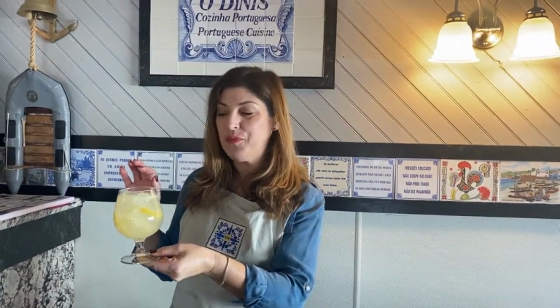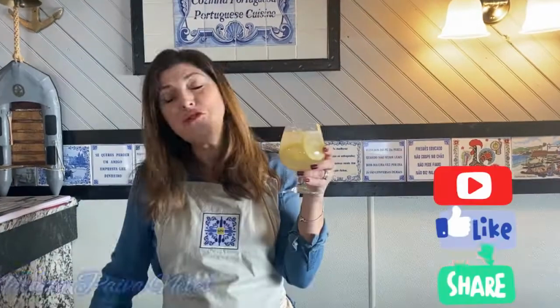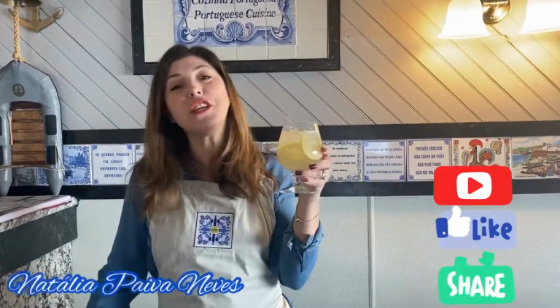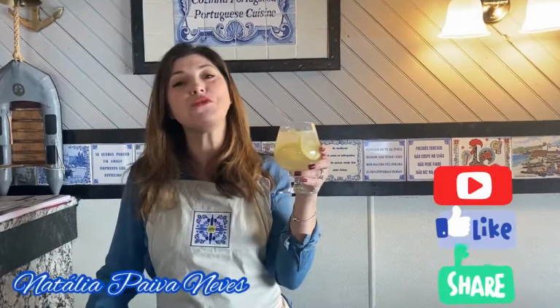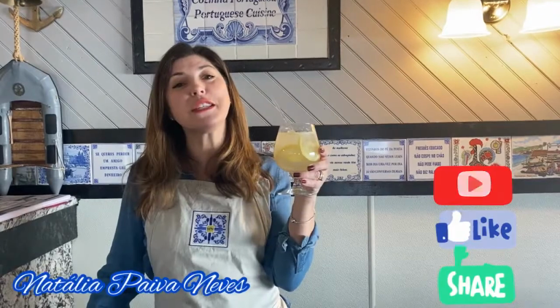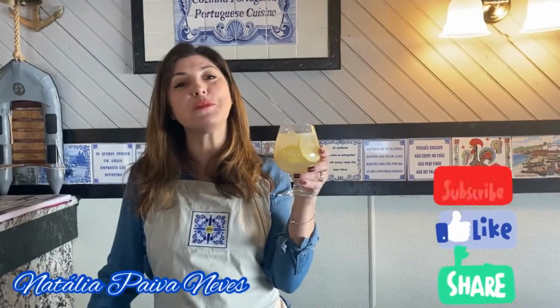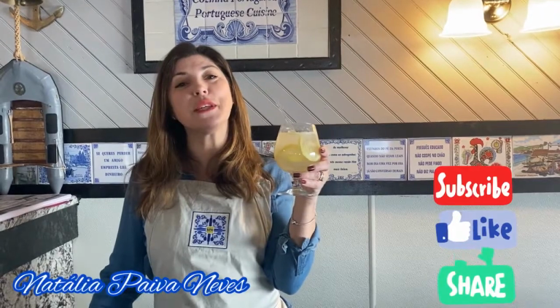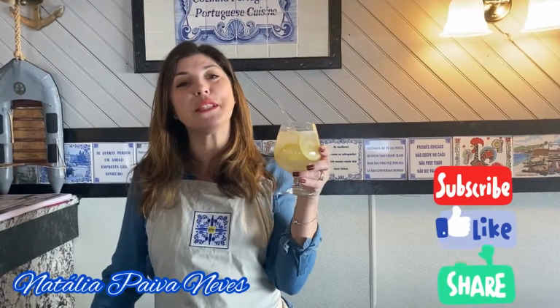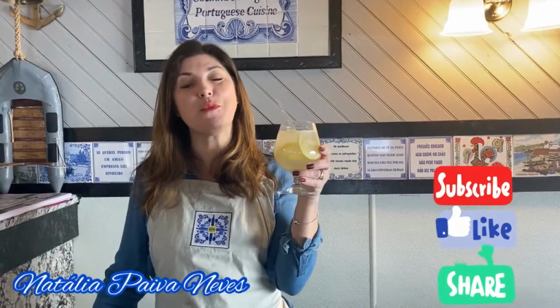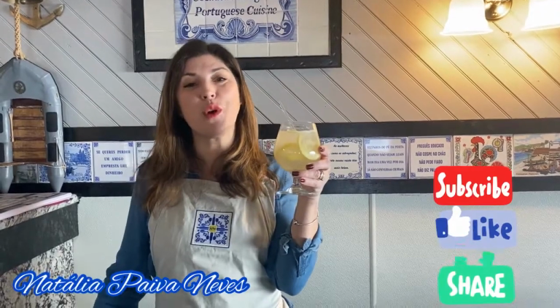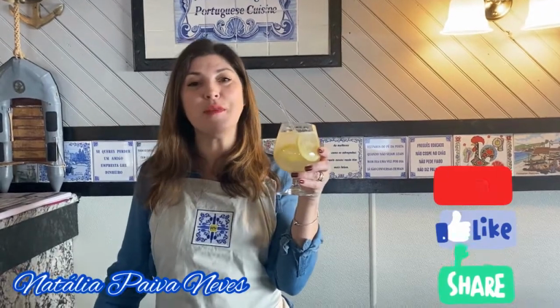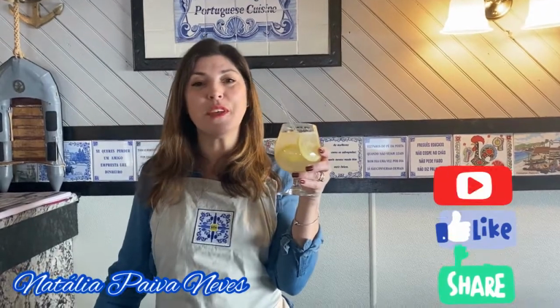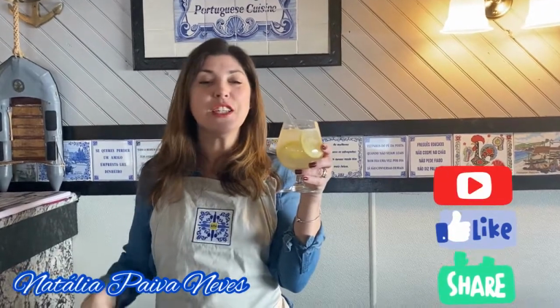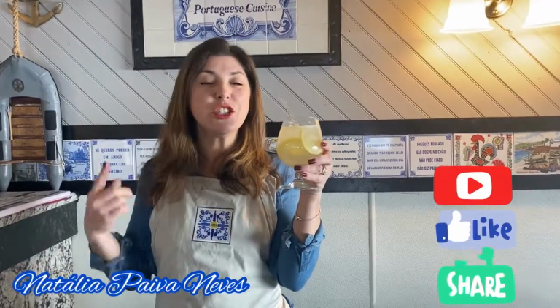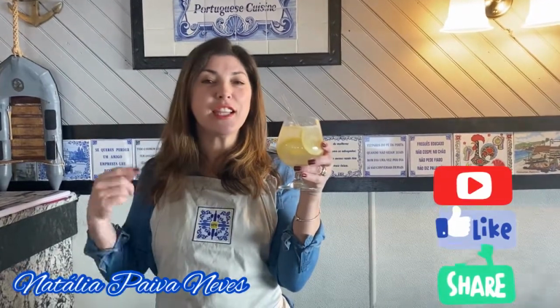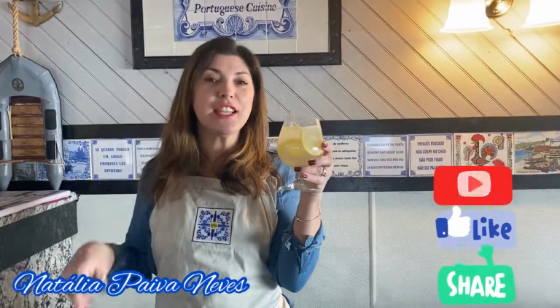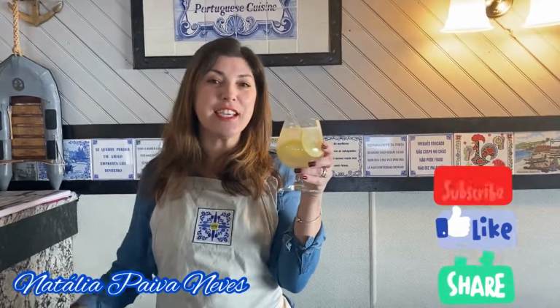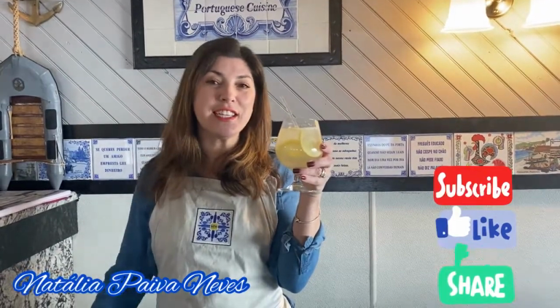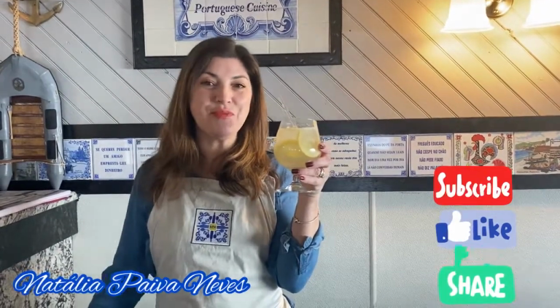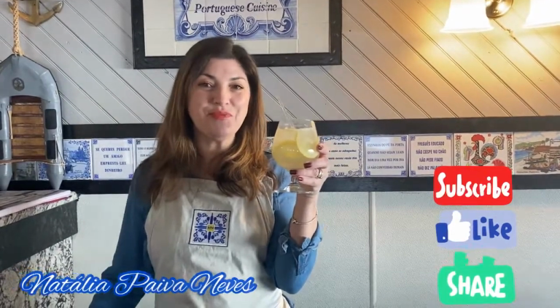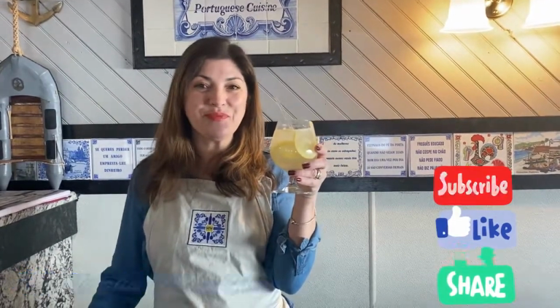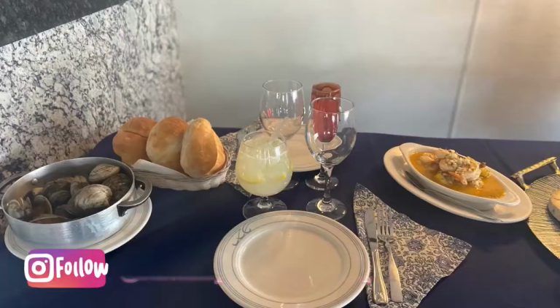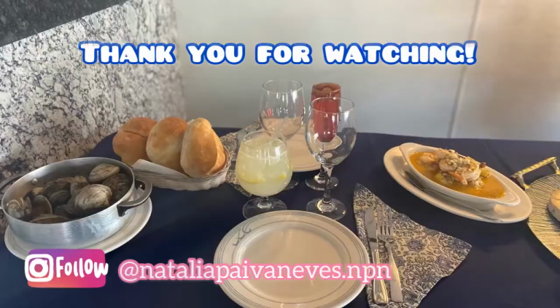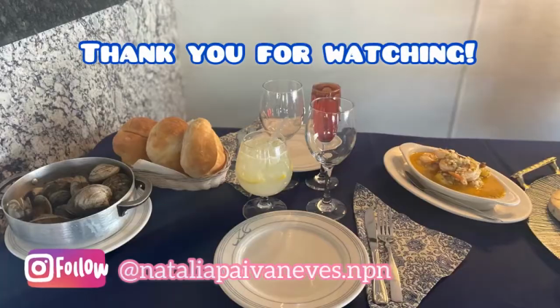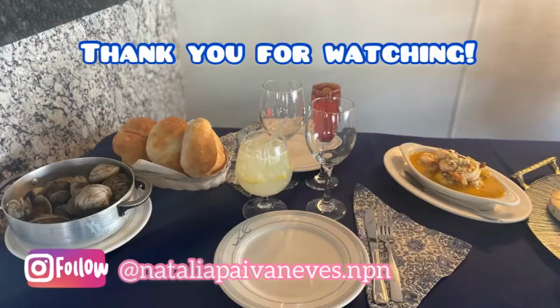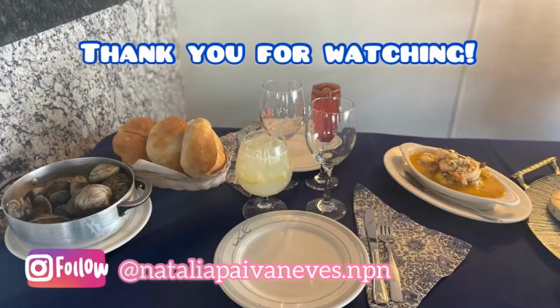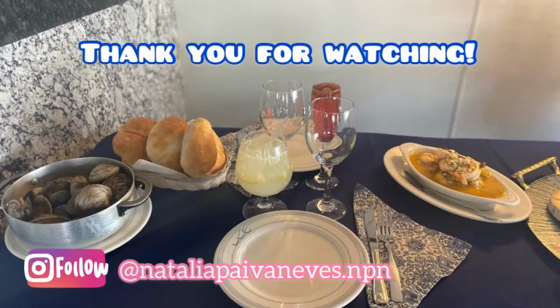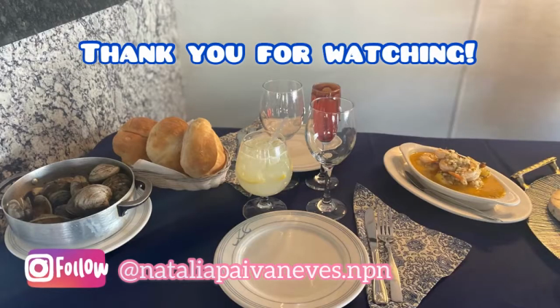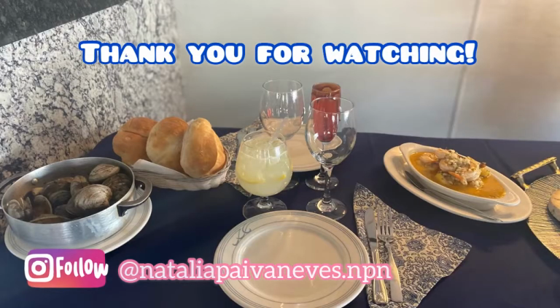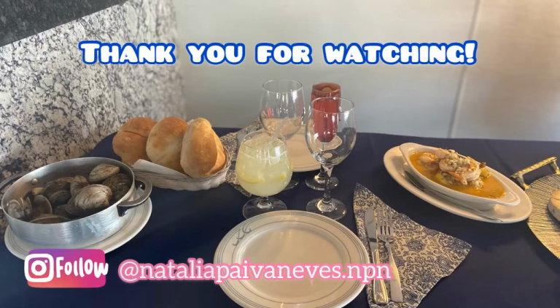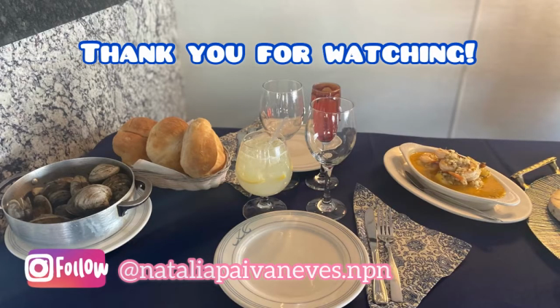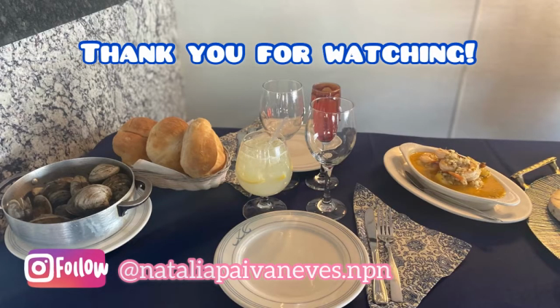For these recipes and more, check the link. Thank you.